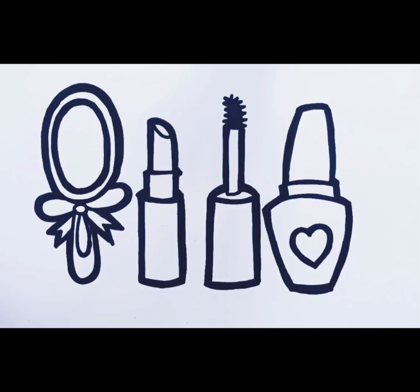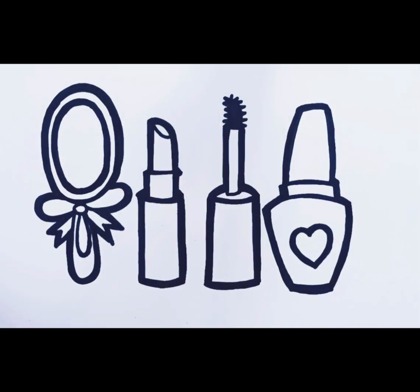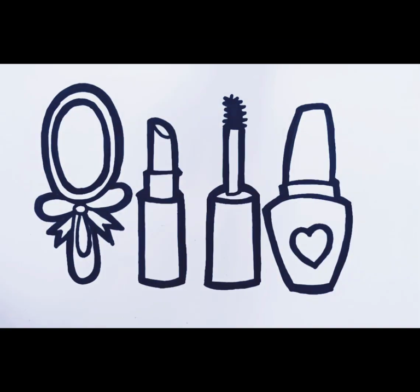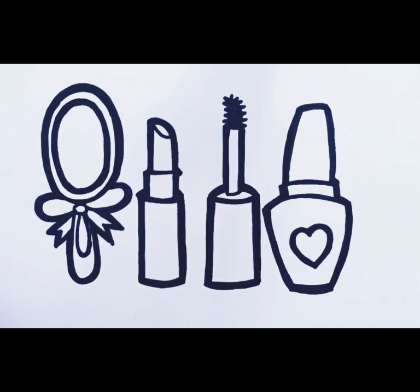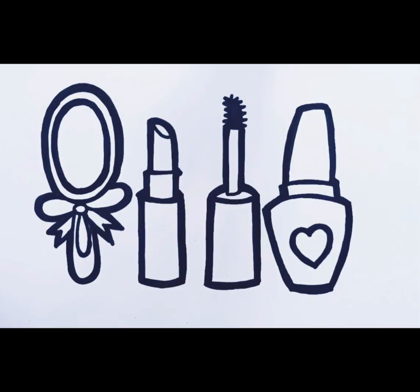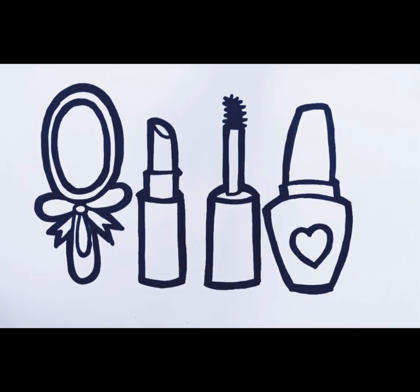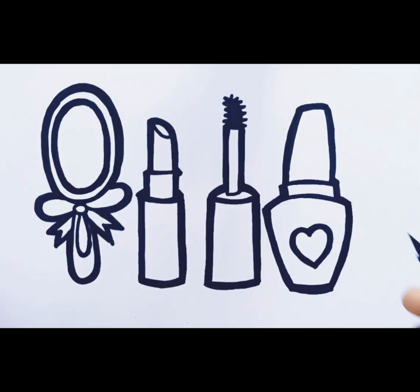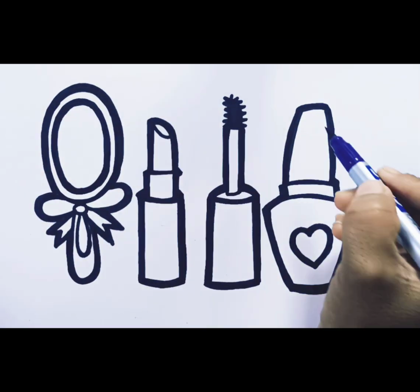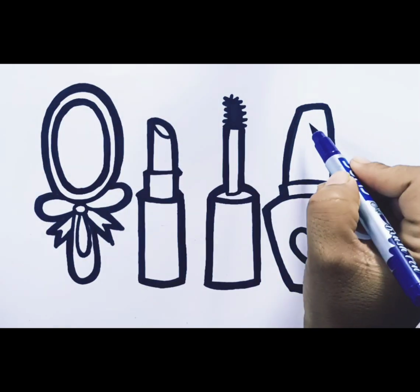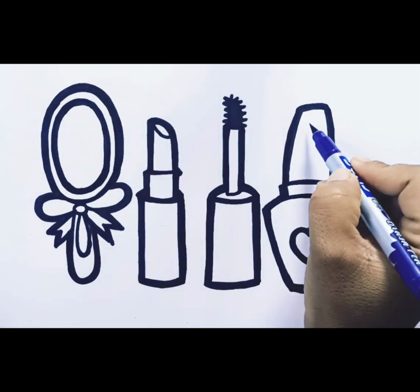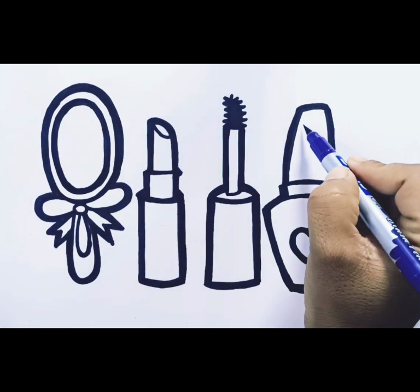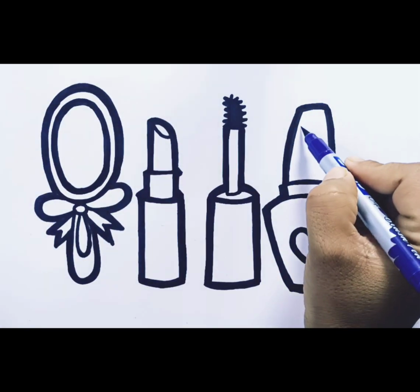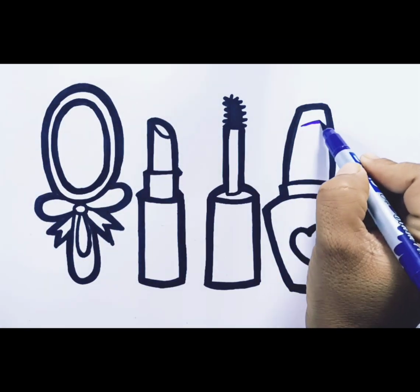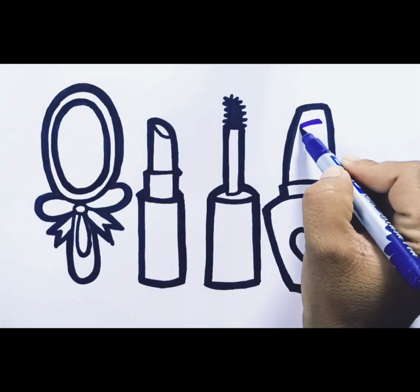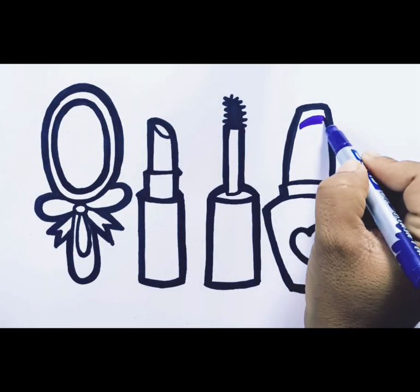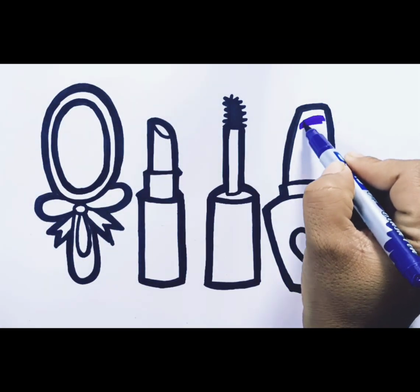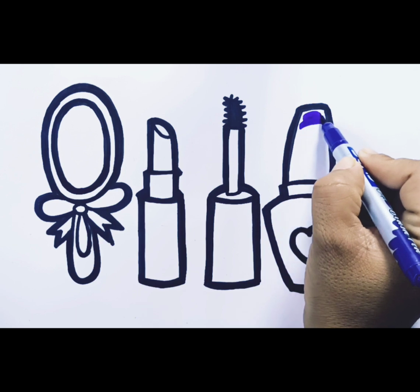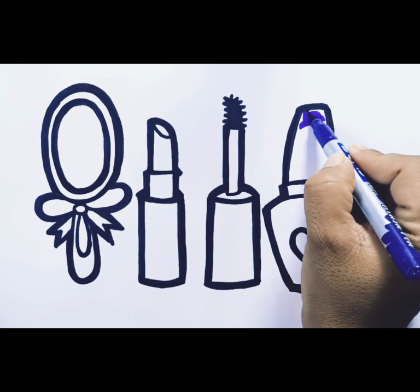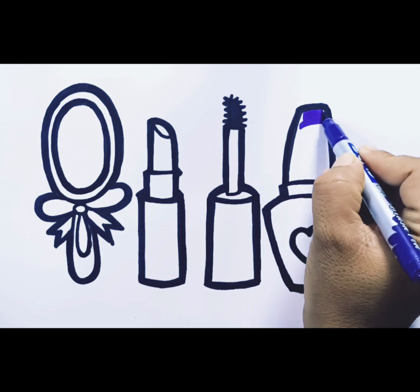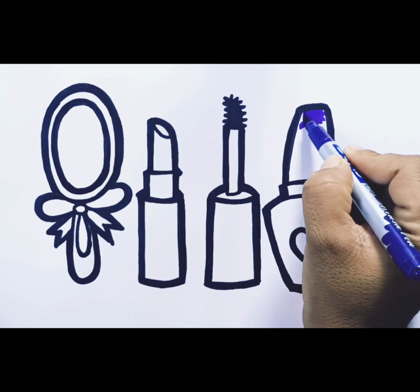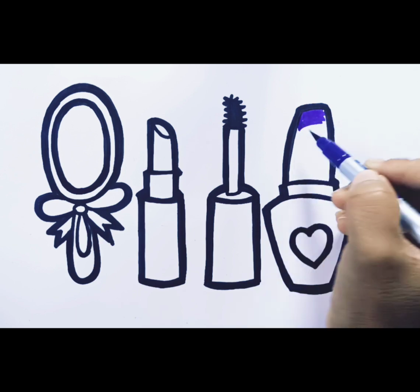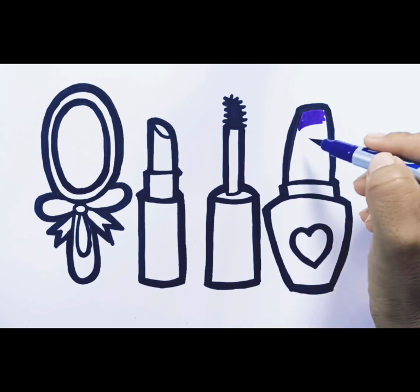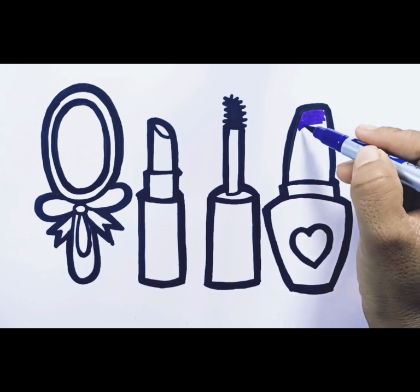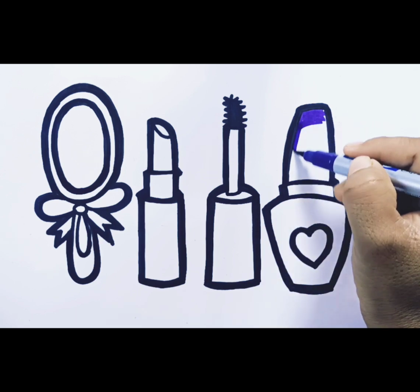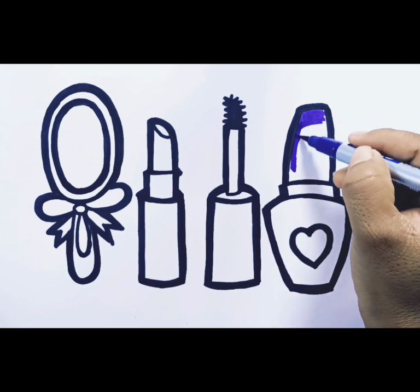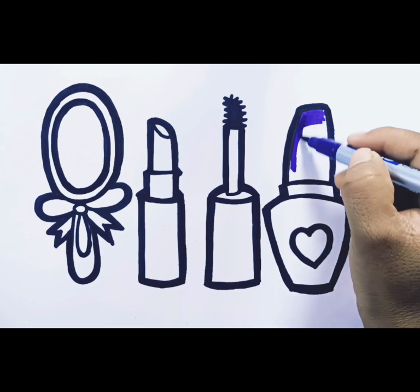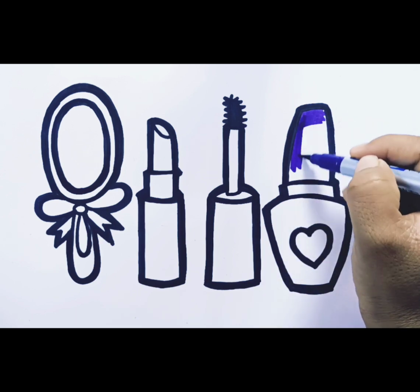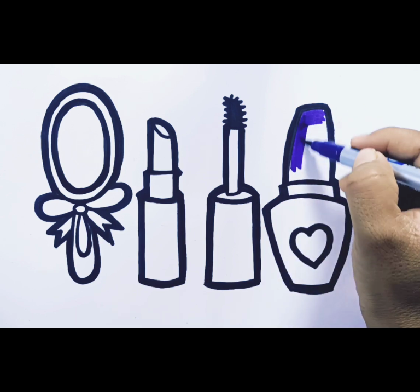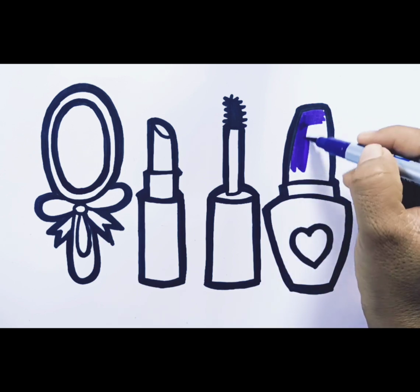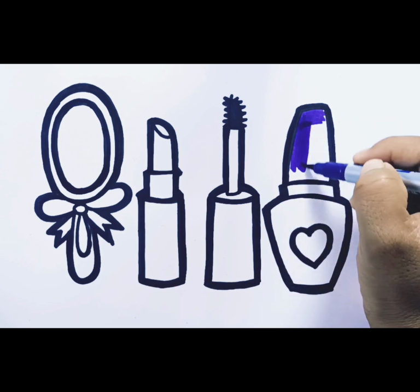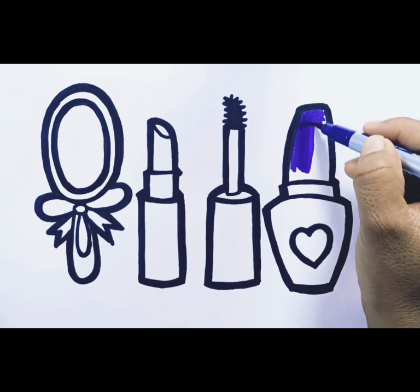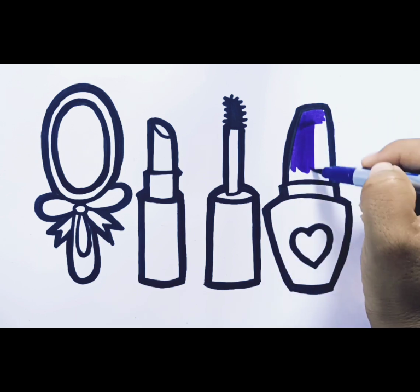Wow, these makeup tools are looking so beautiful. Let's color with purple color.